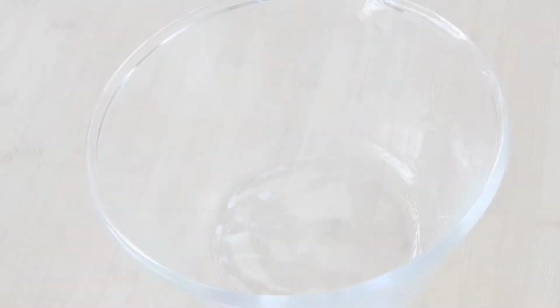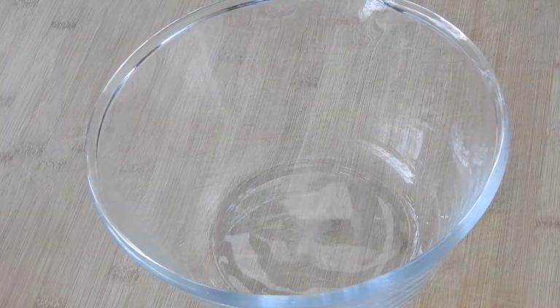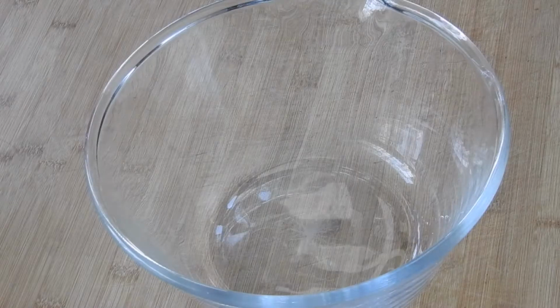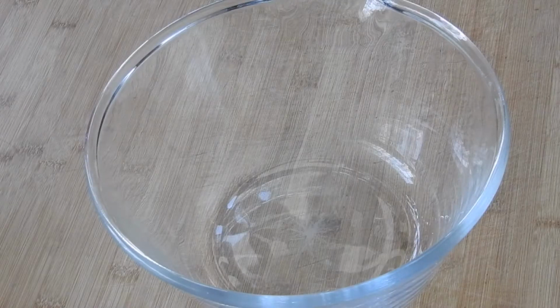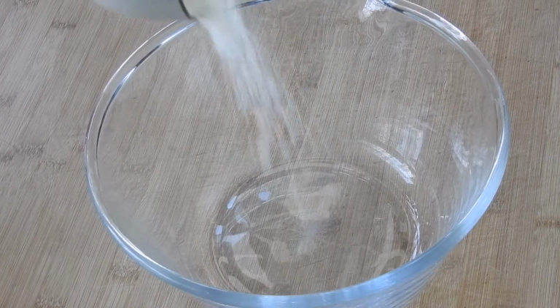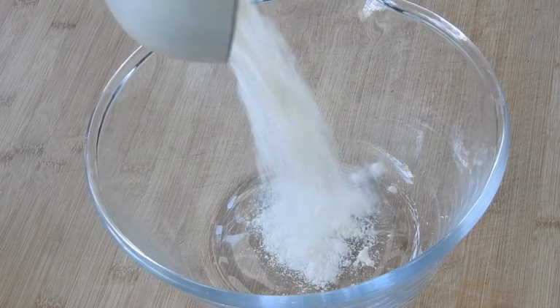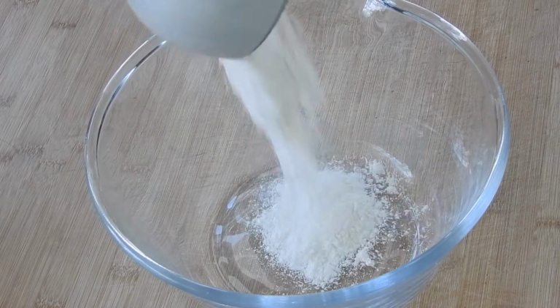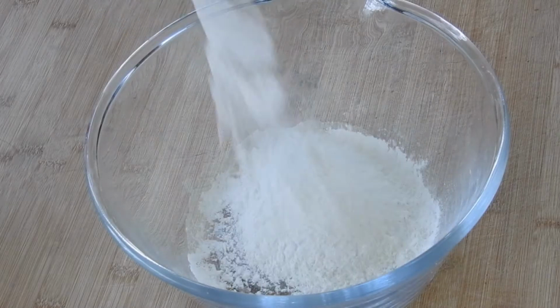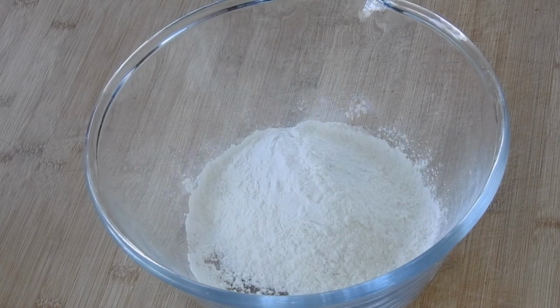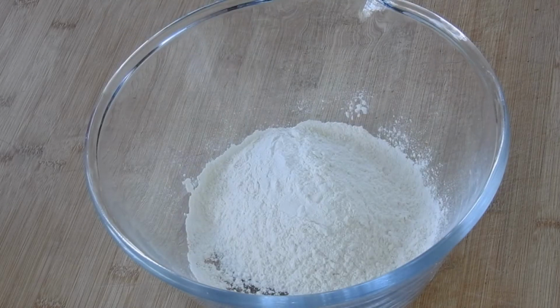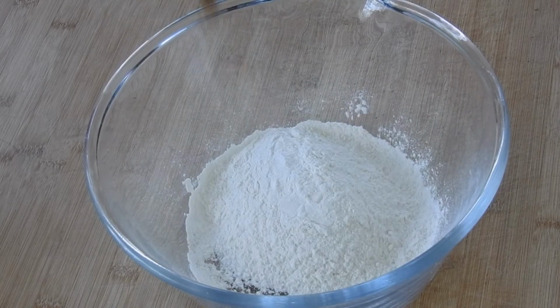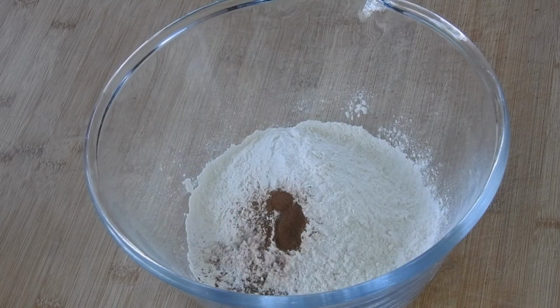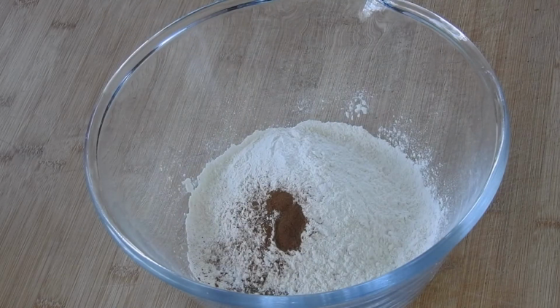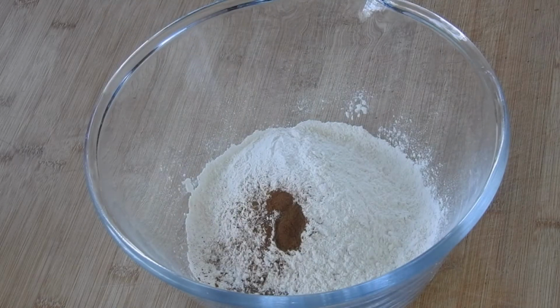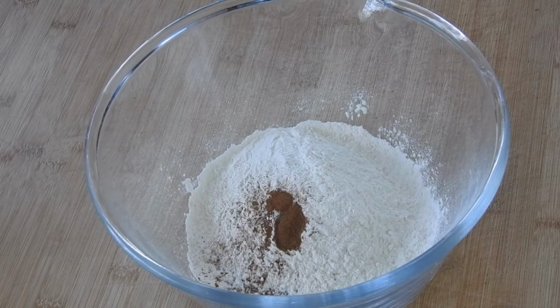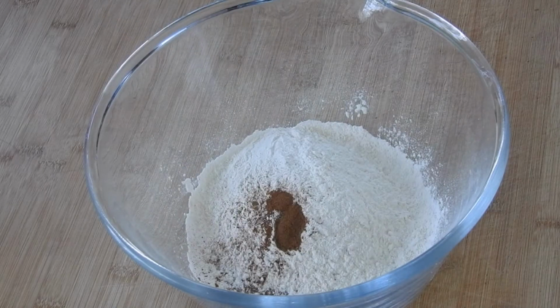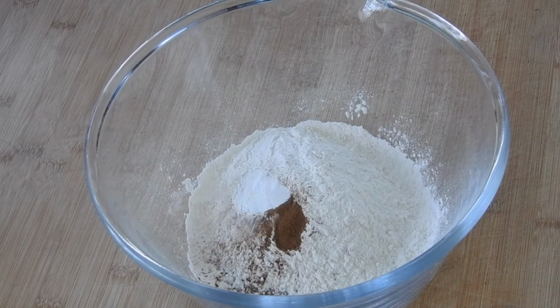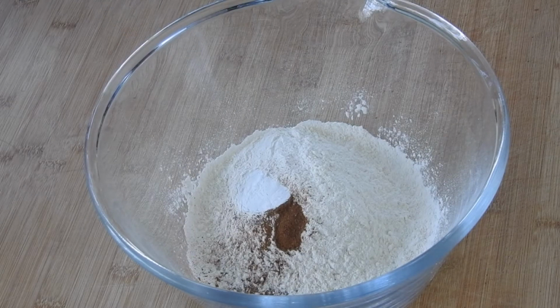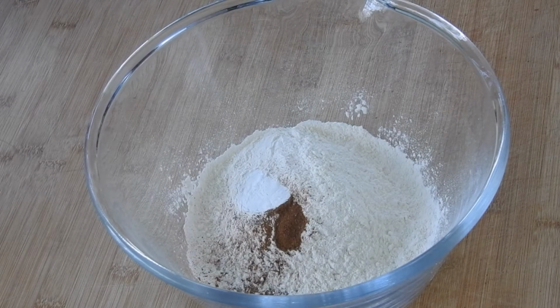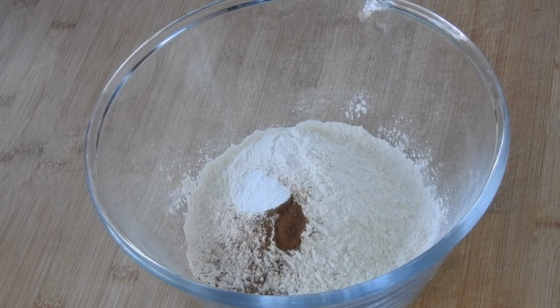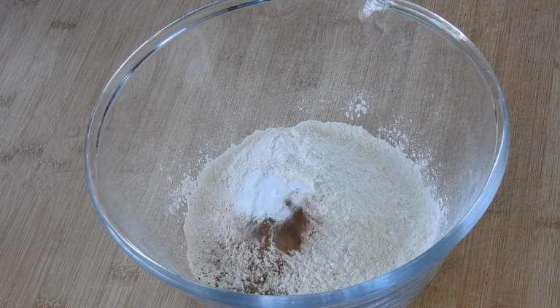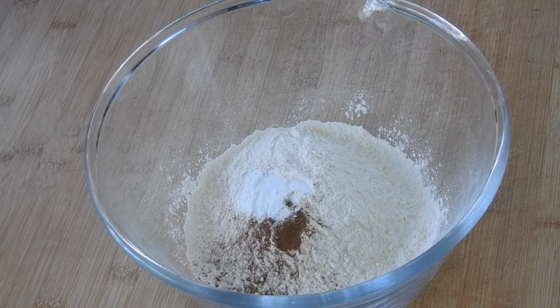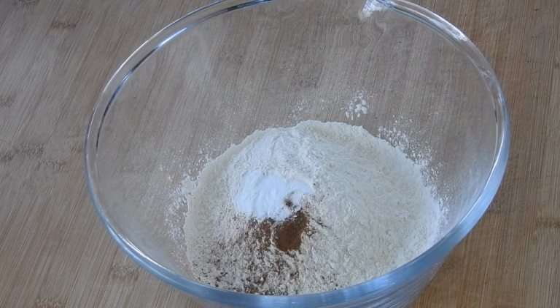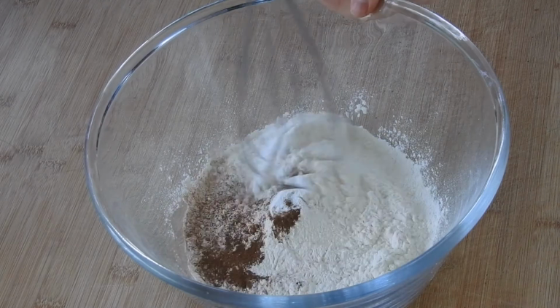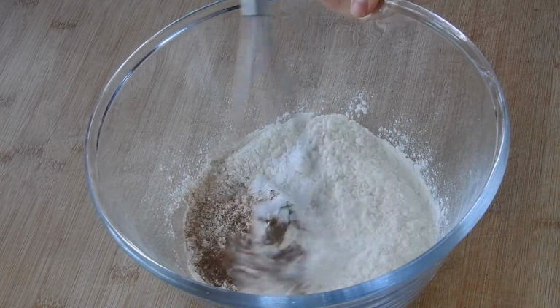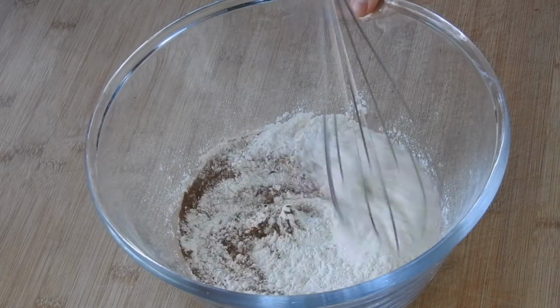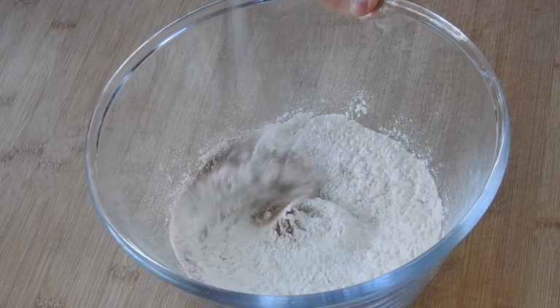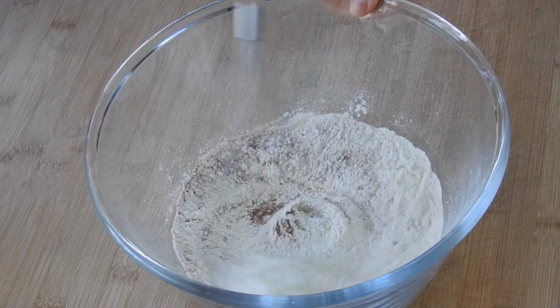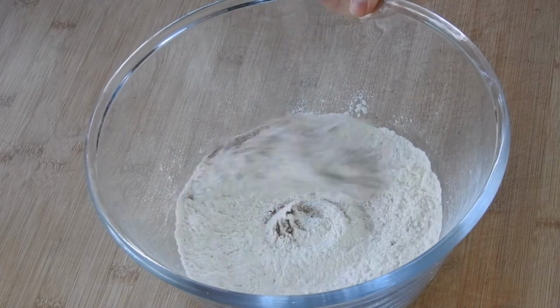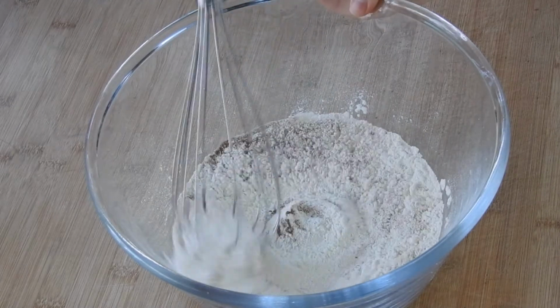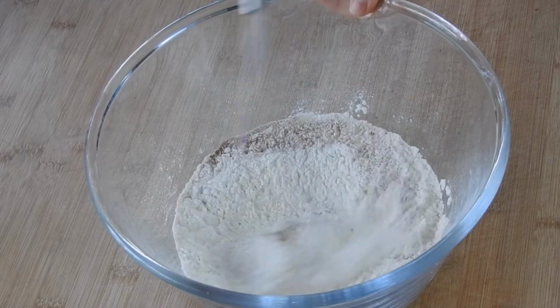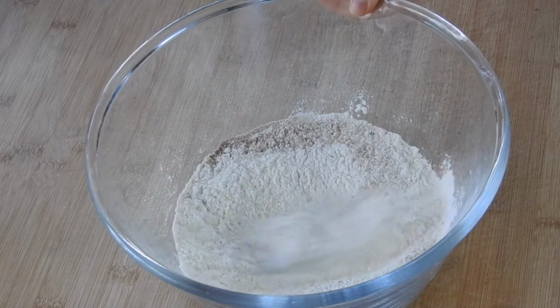In a bowl, add your flour, cinnamon, baking soda, and baking powder. Mix well and put aside.